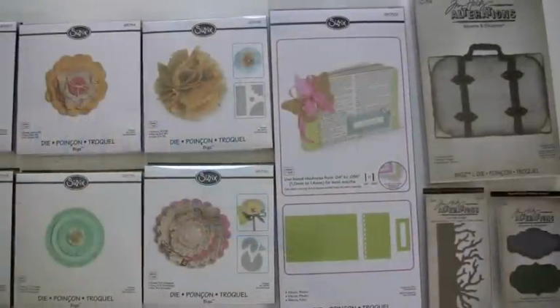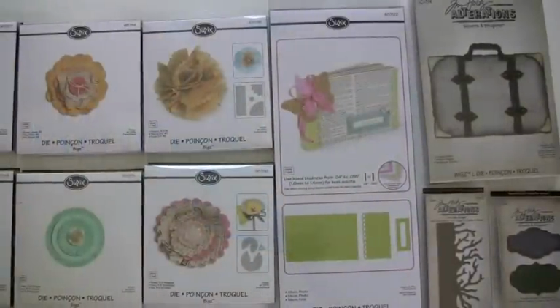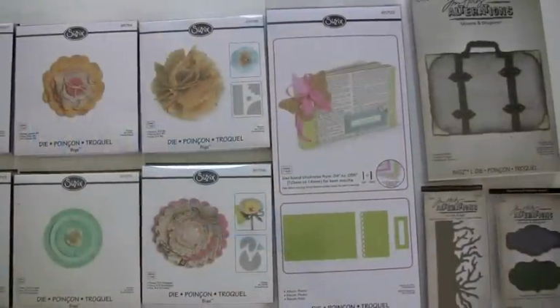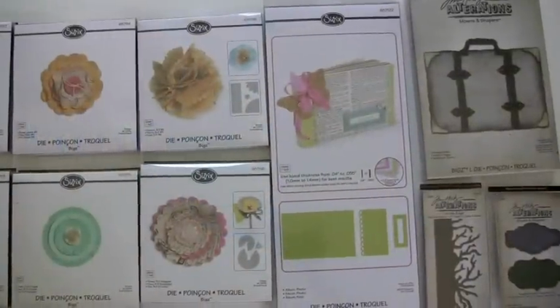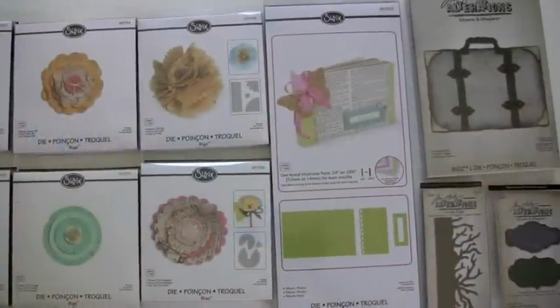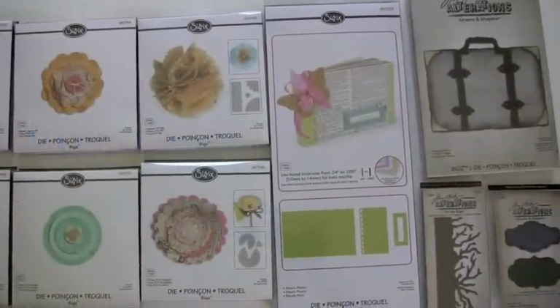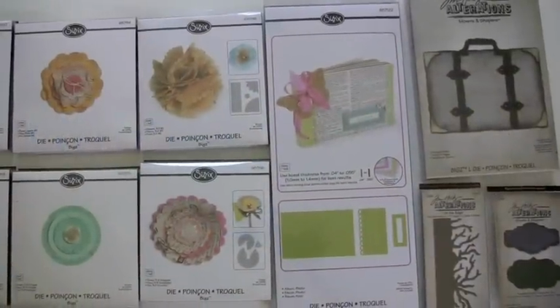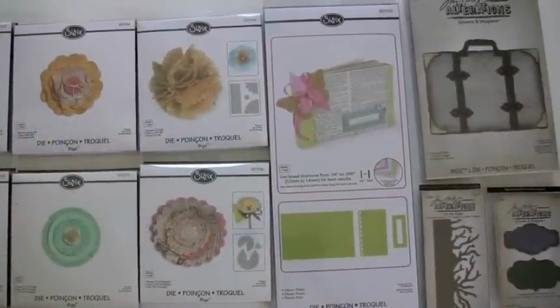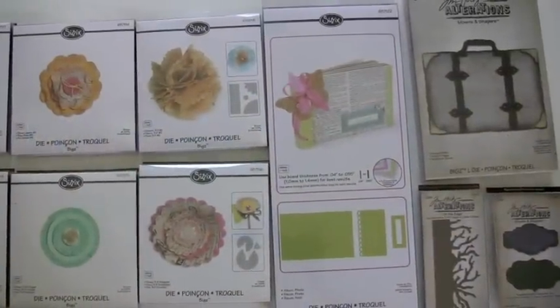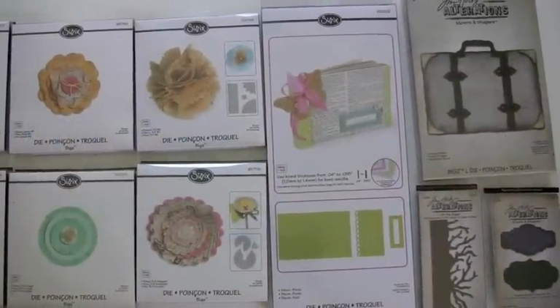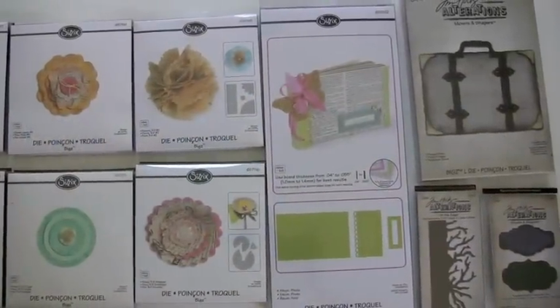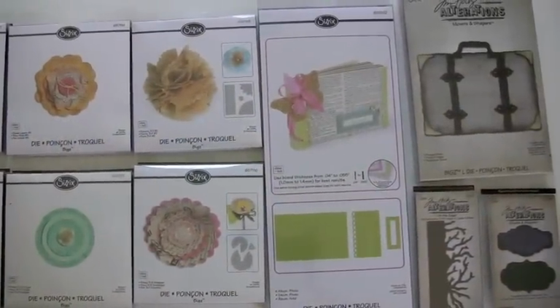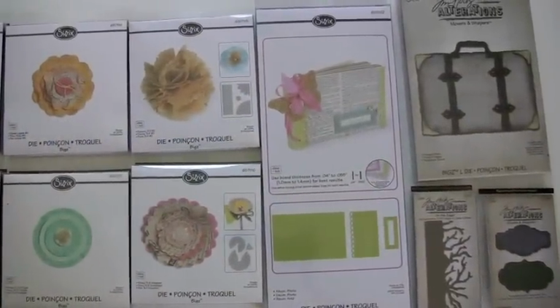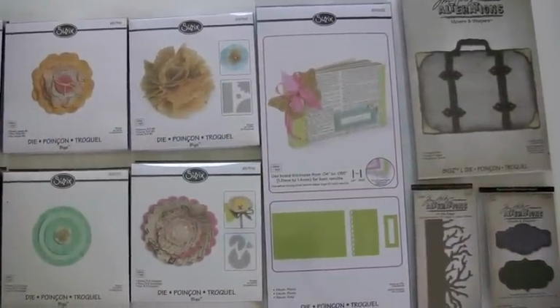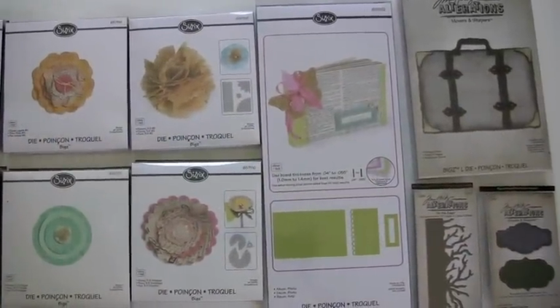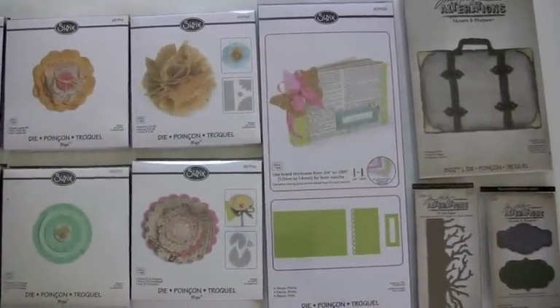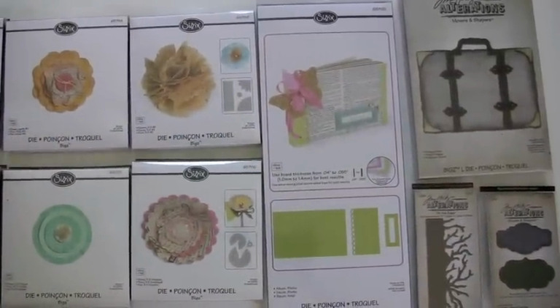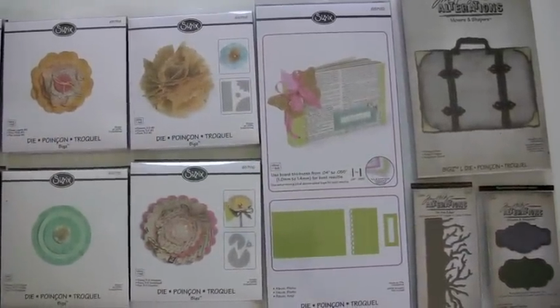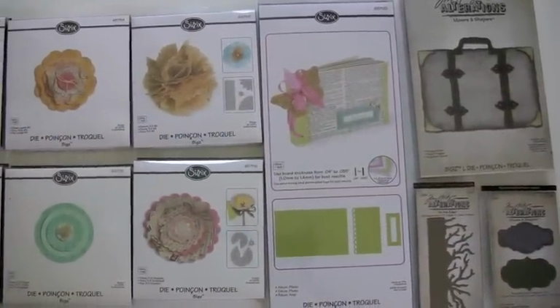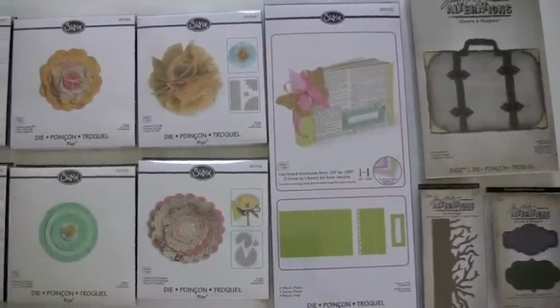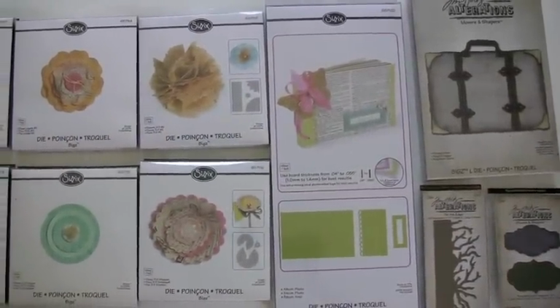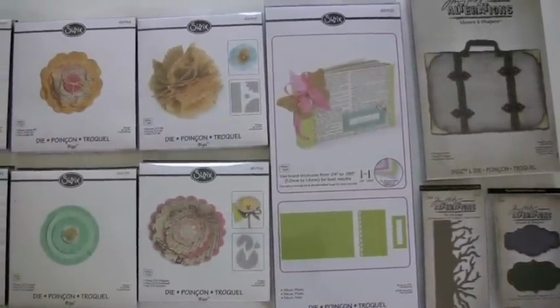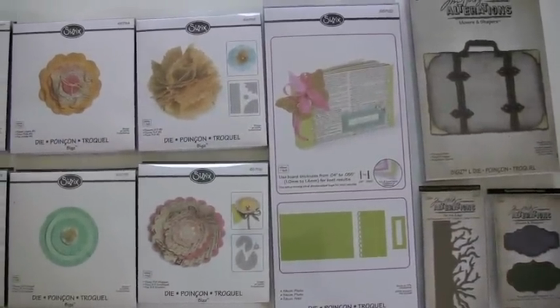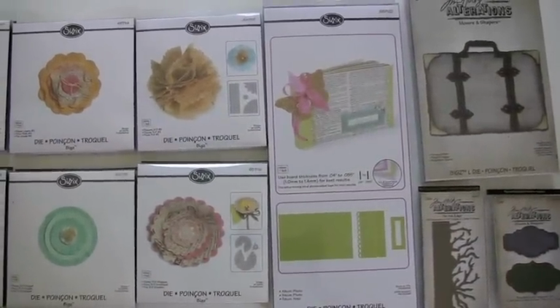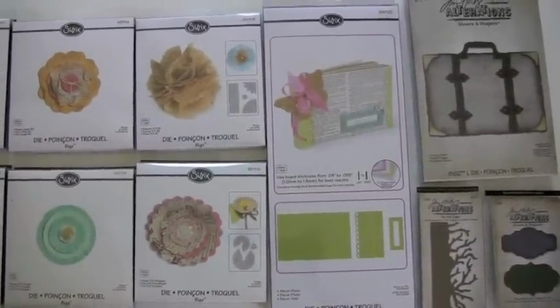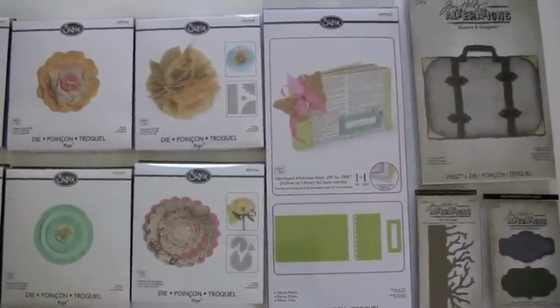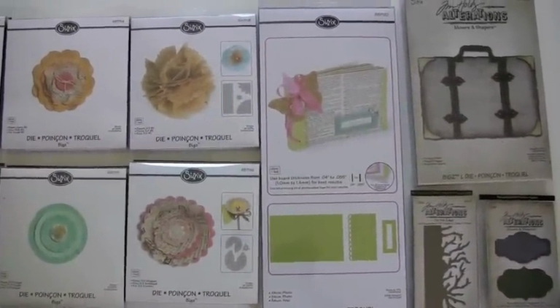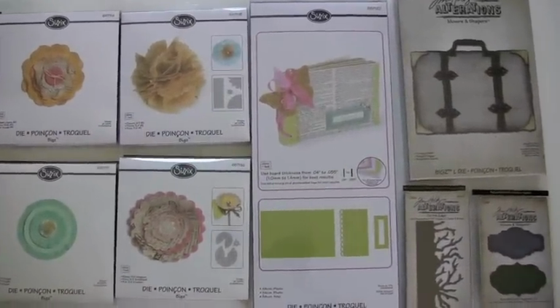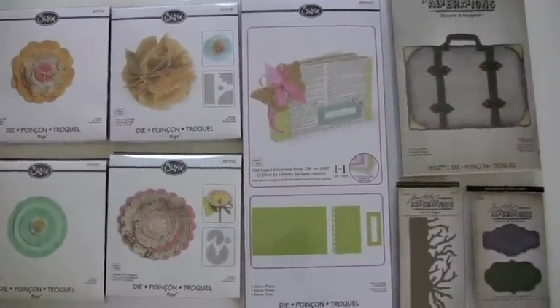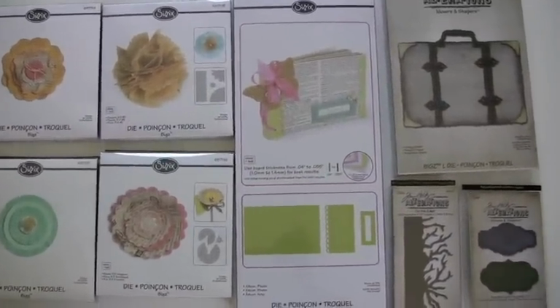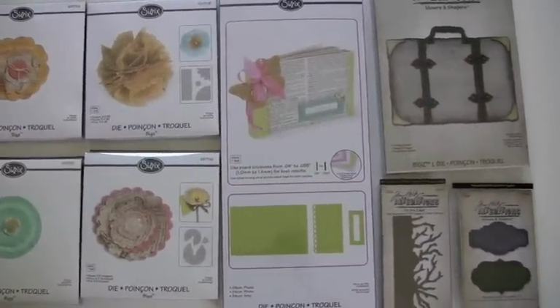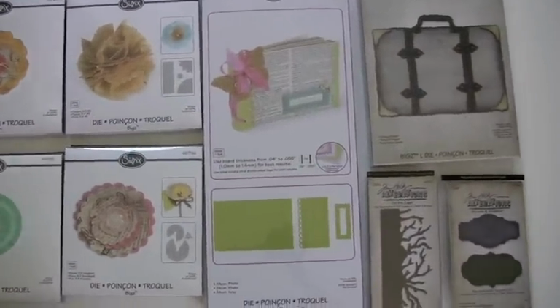Wow, all kinds of great new Sizzix dies, Biggs dies in particular. A lot to look at, so hang on, here we go.